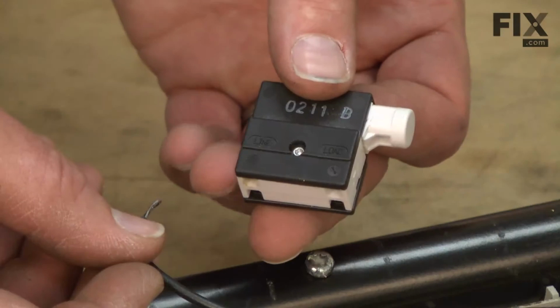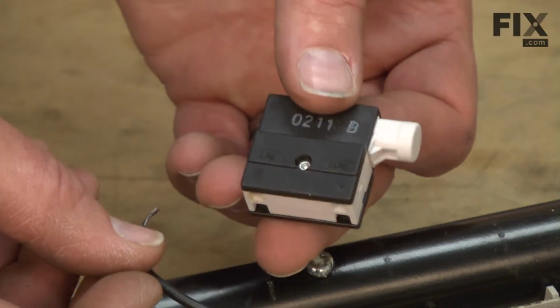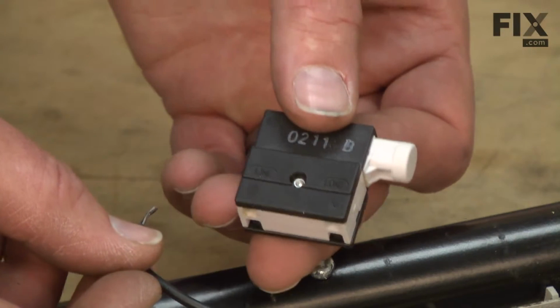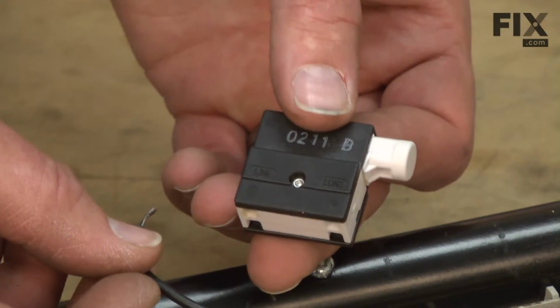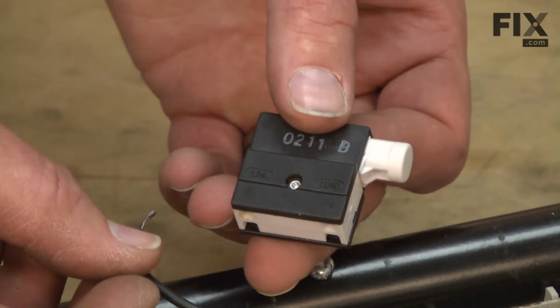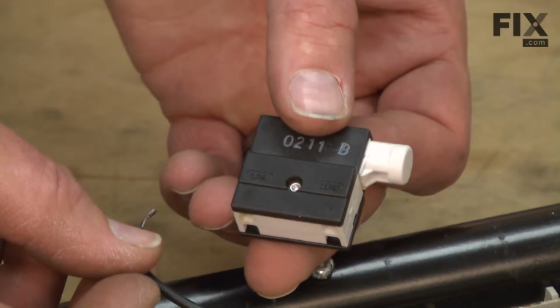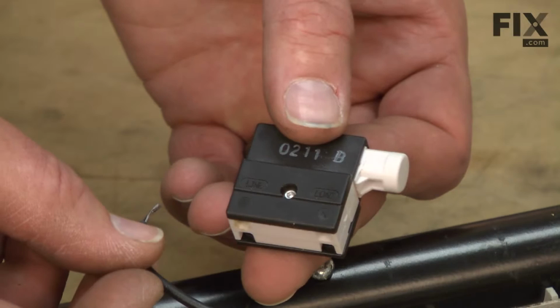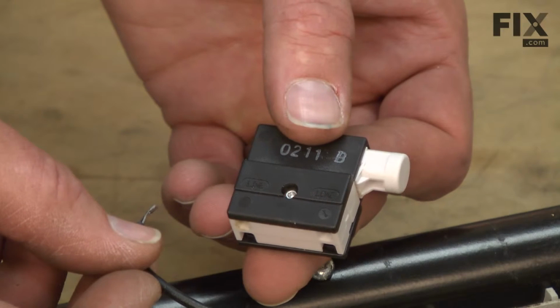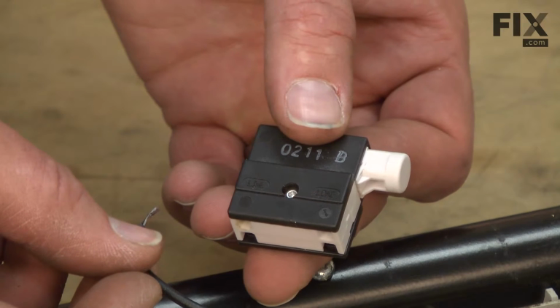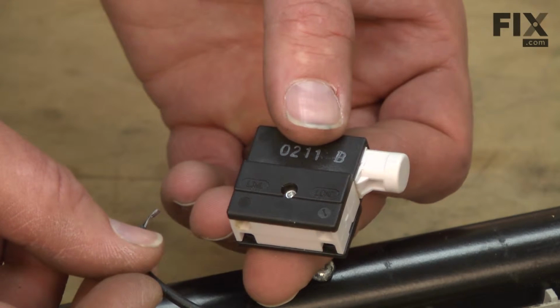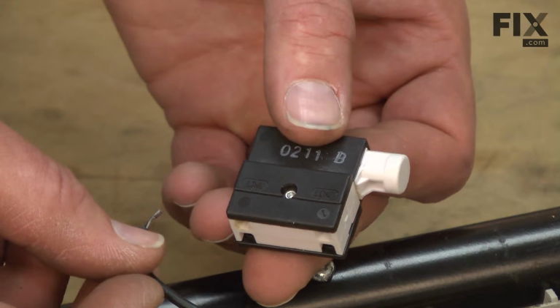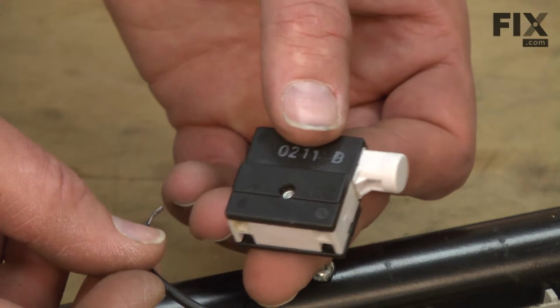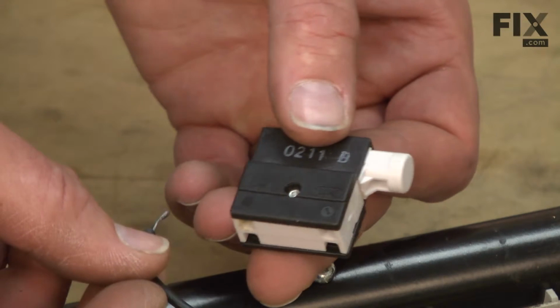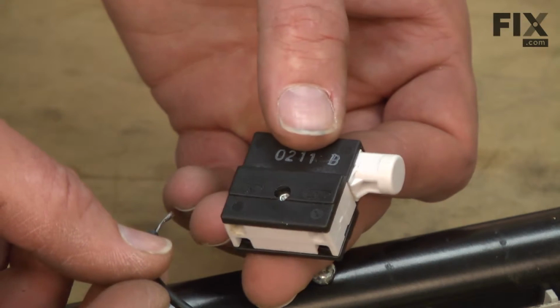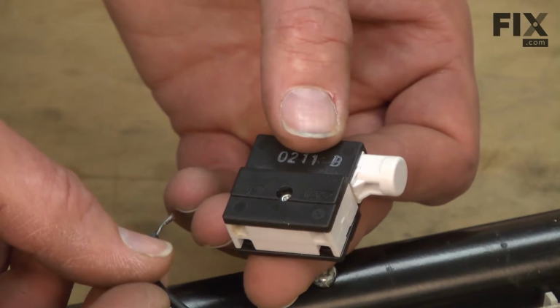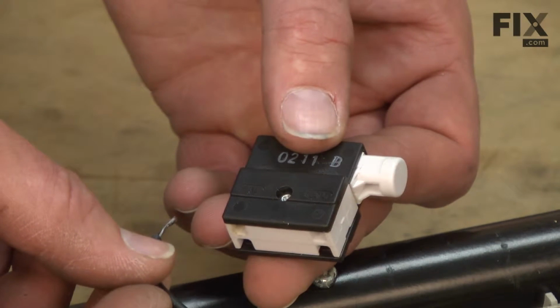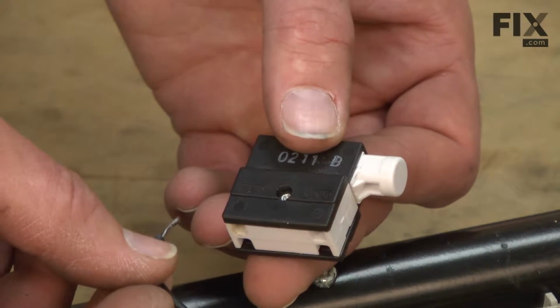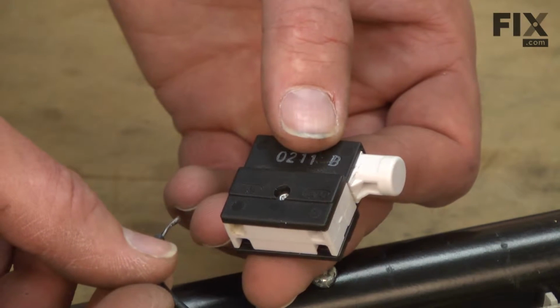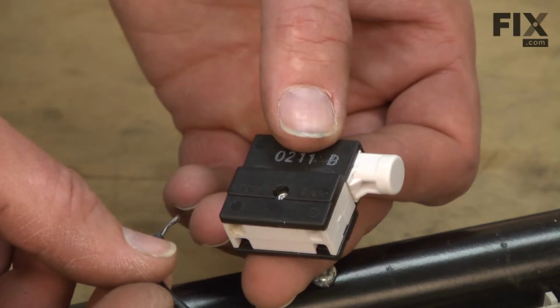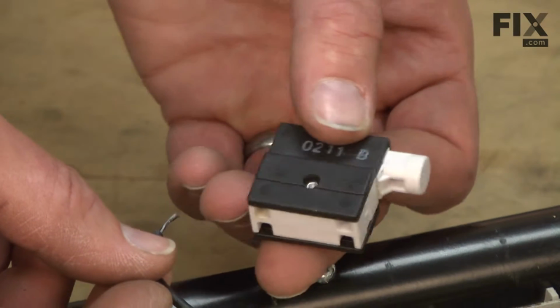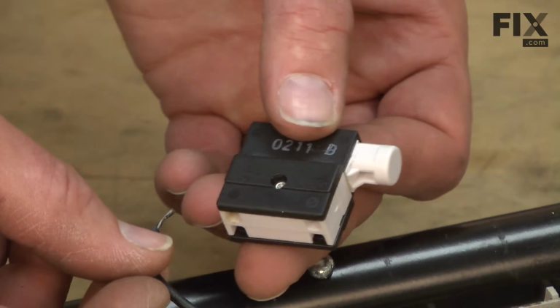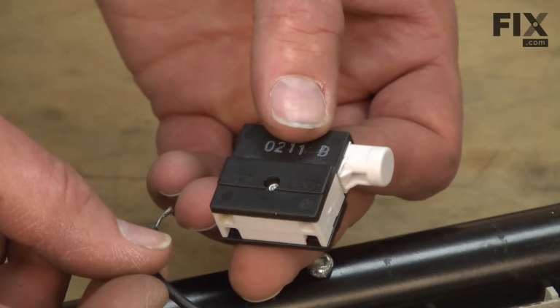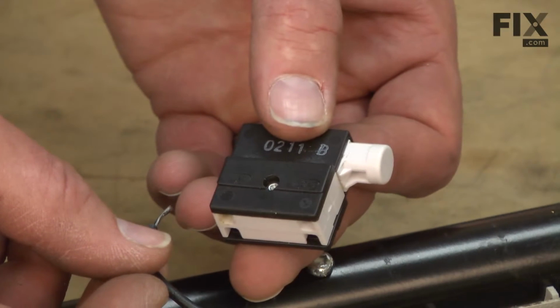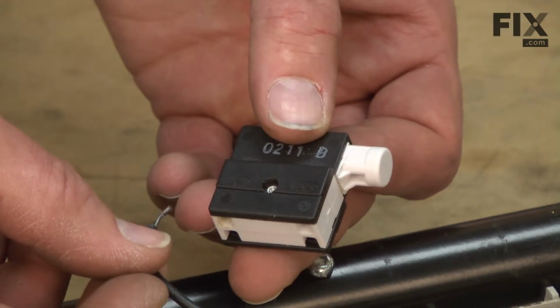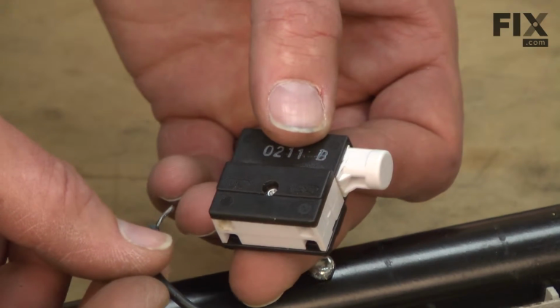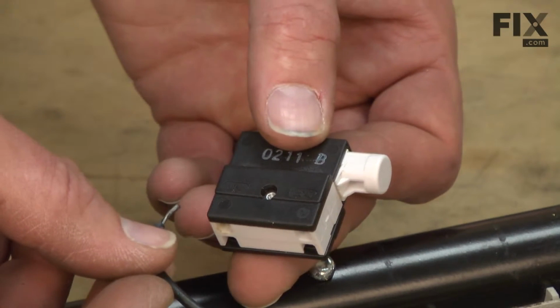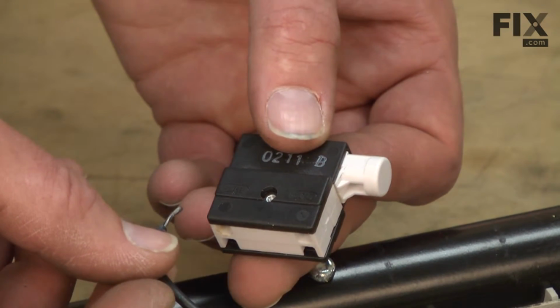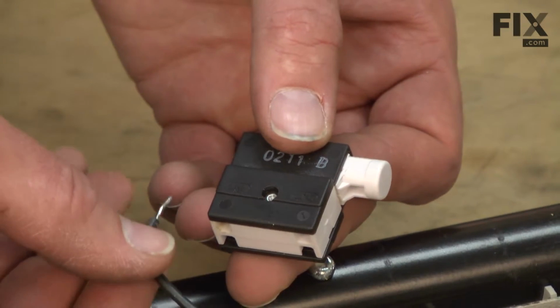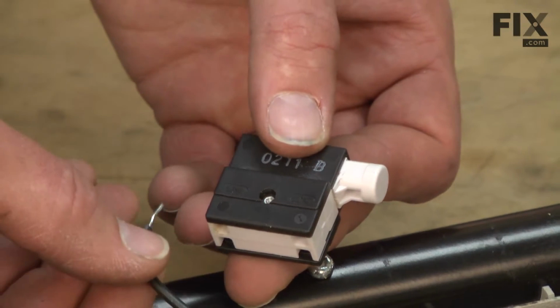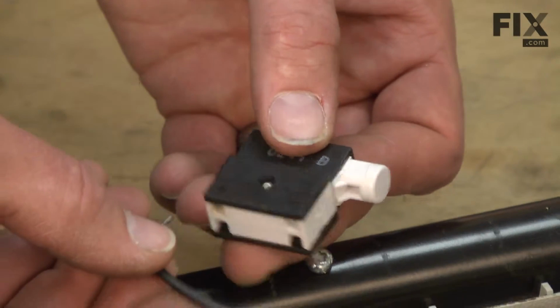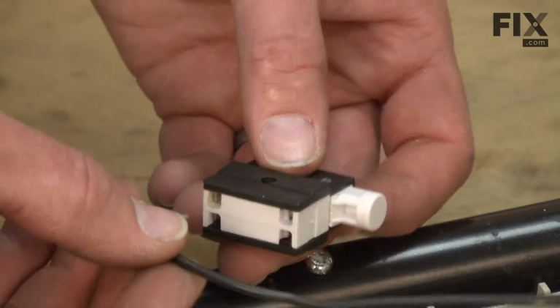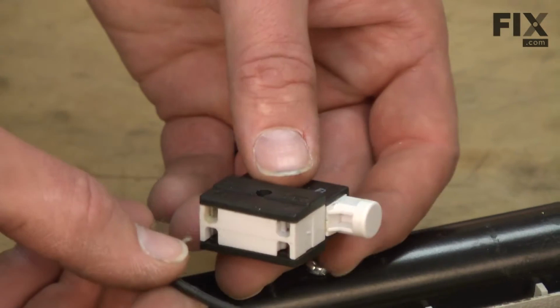Now reinstall the on-off switch using the wiring diagram or the pictures that I took earlier as a reference.